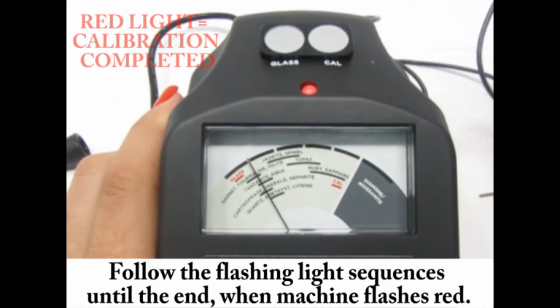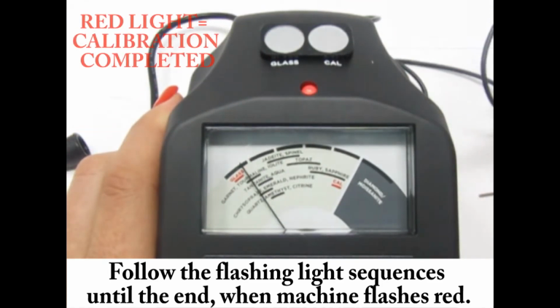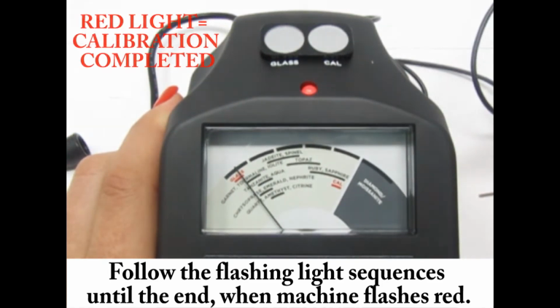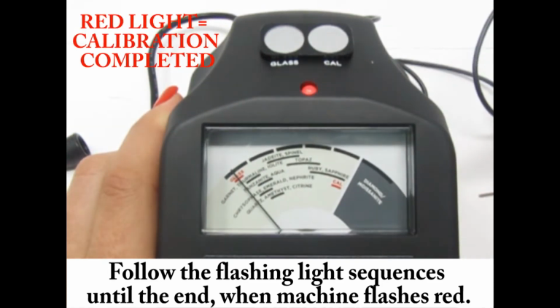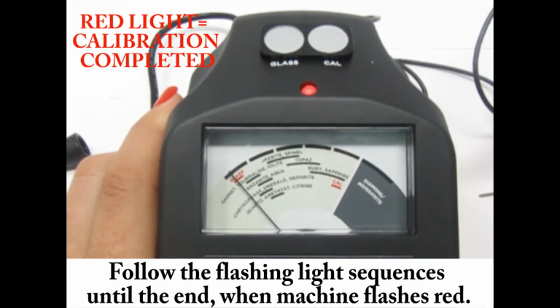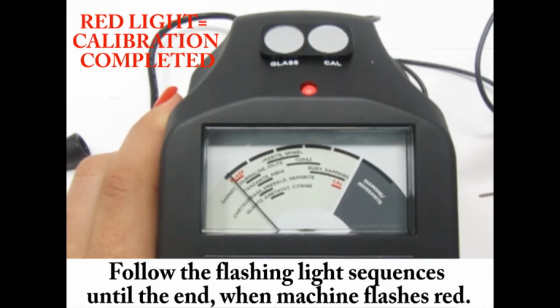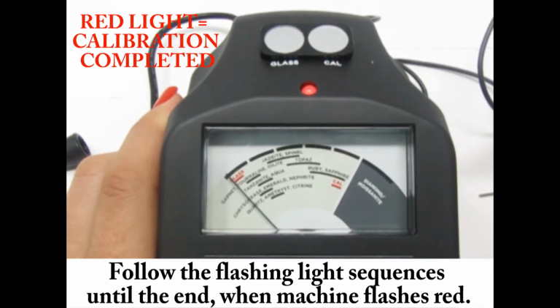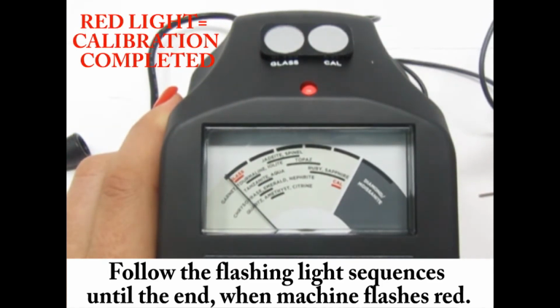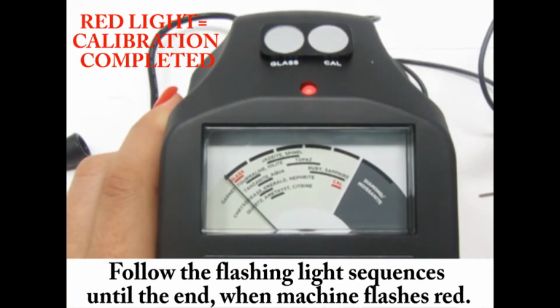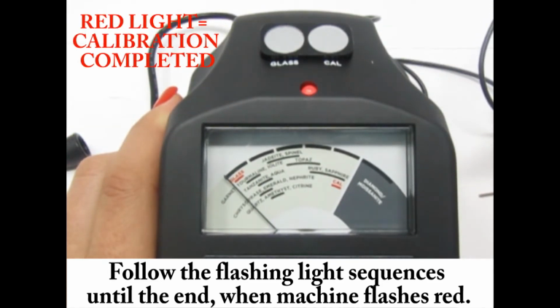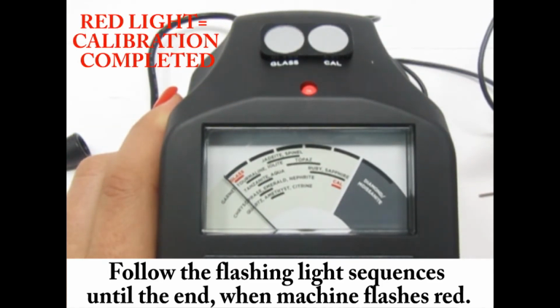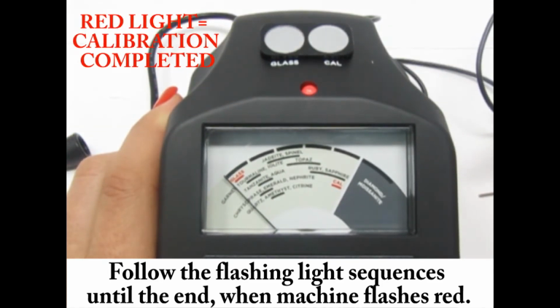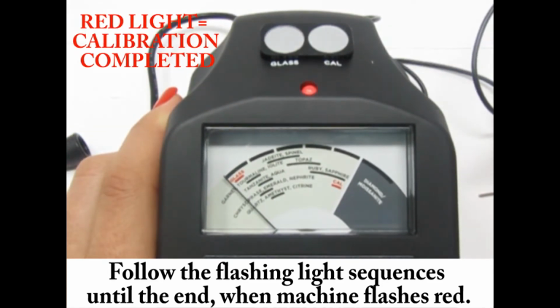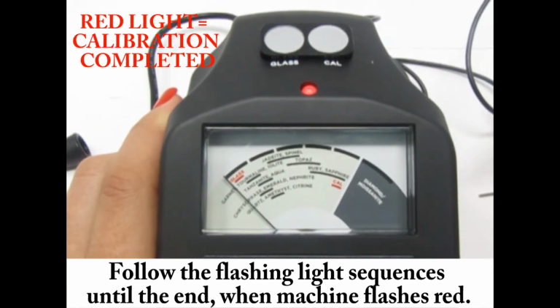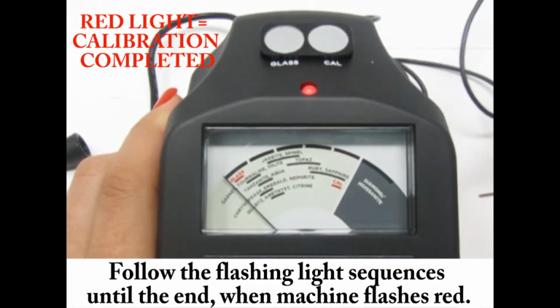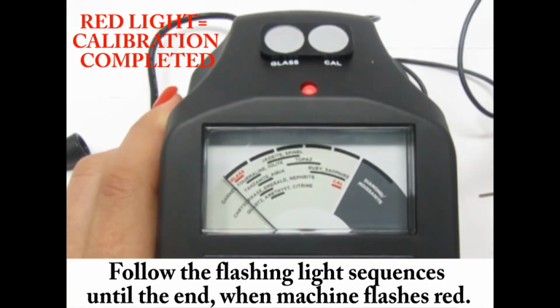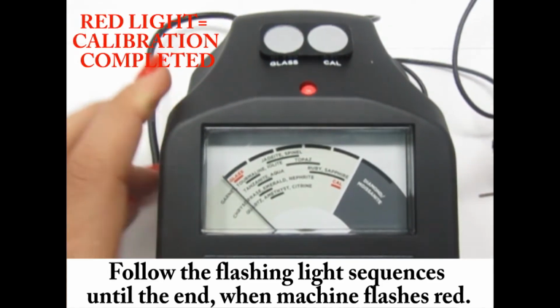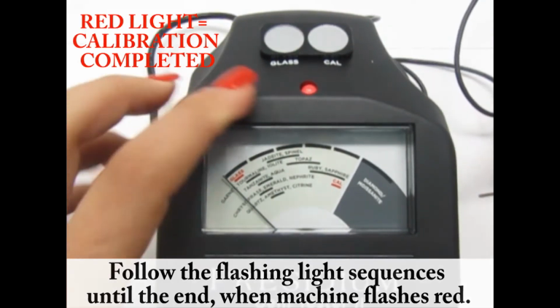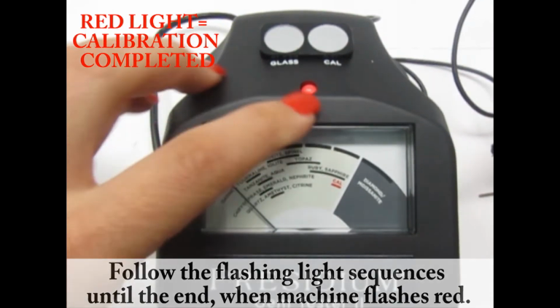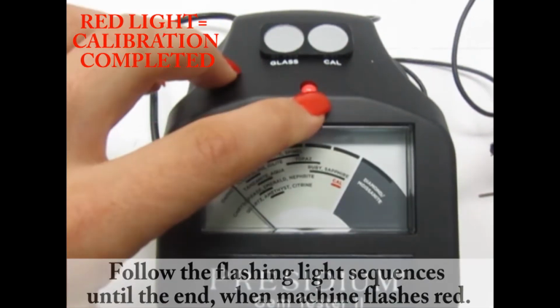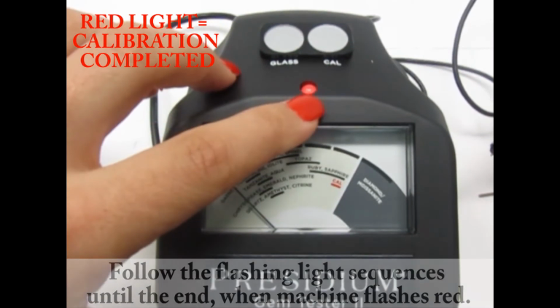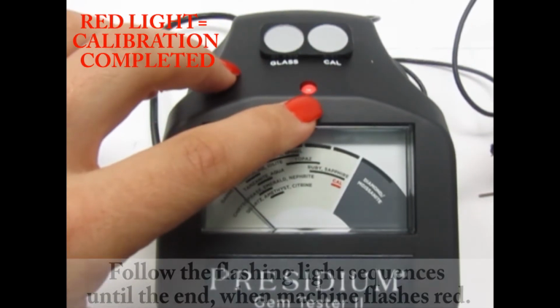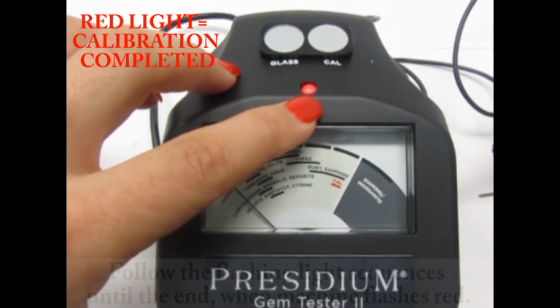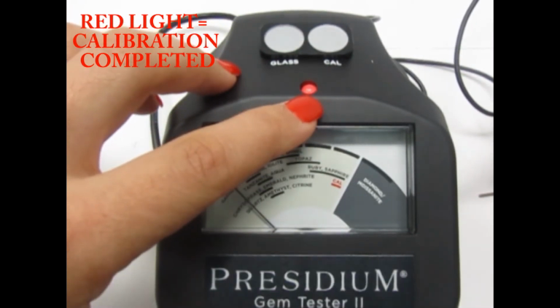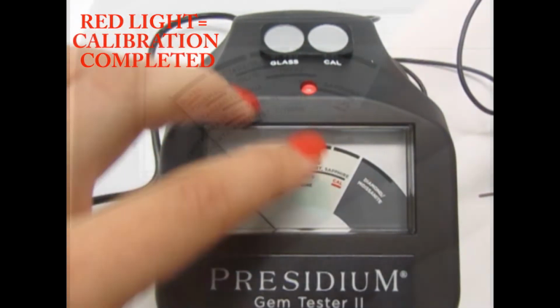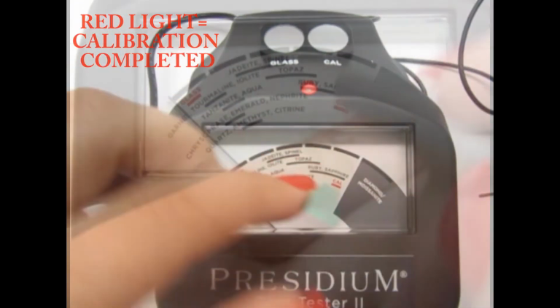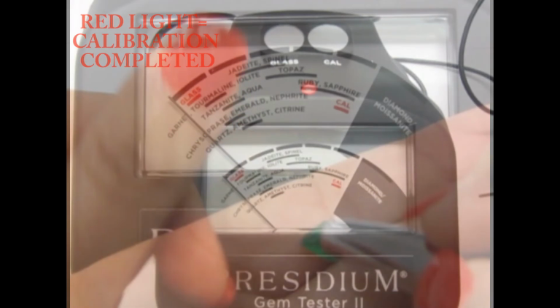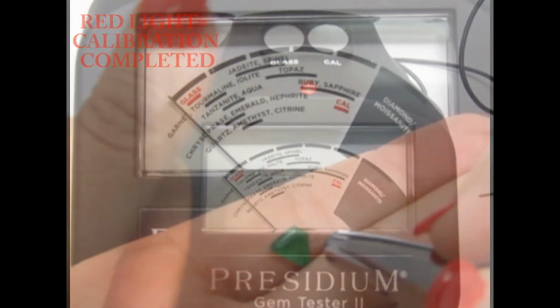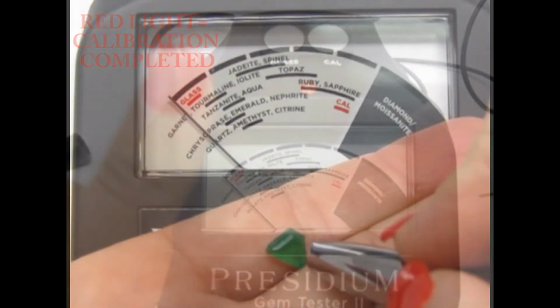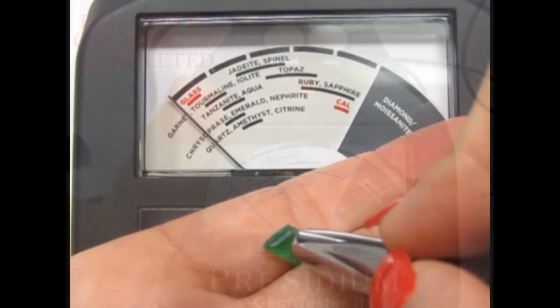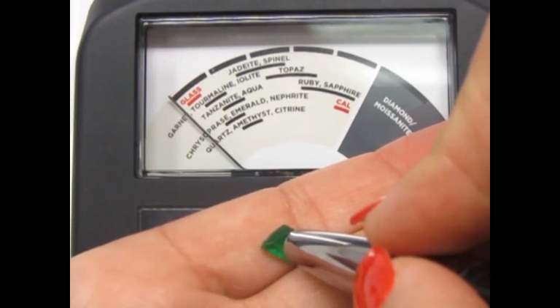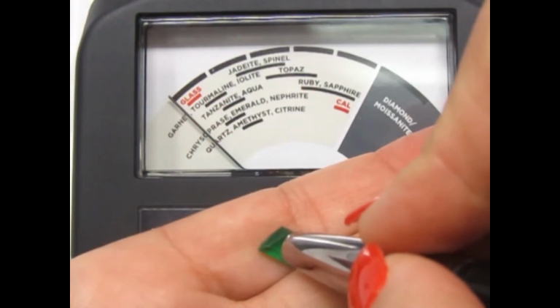When you see a red light, your machine has completed its calibration, and now you can start testing.